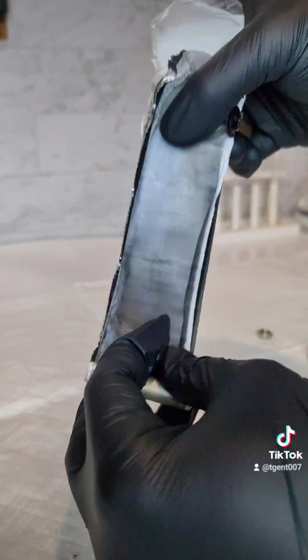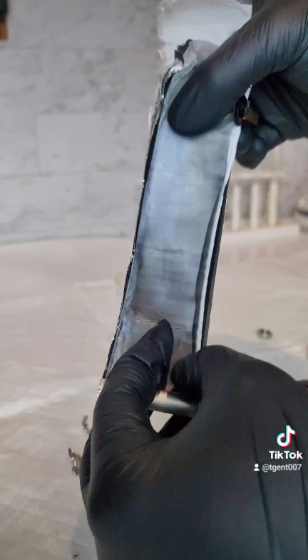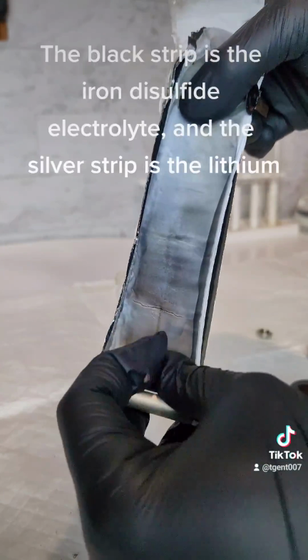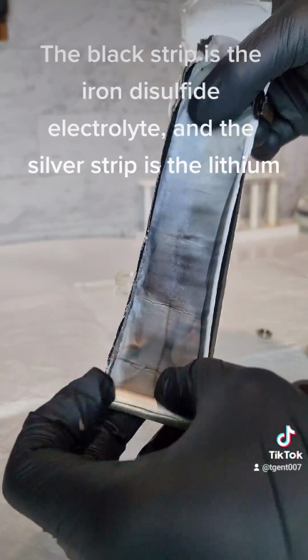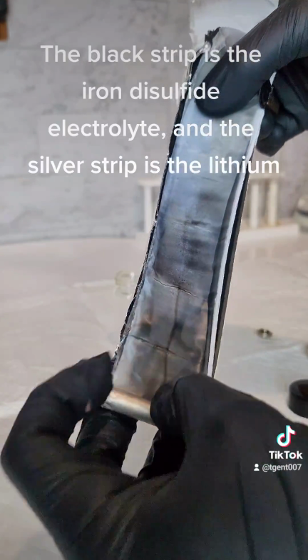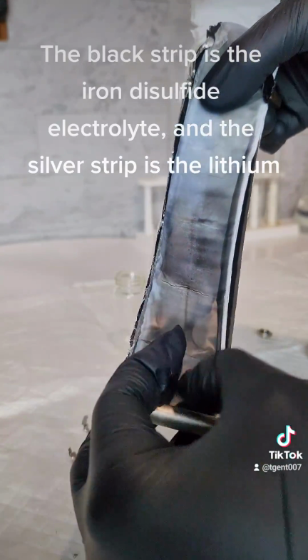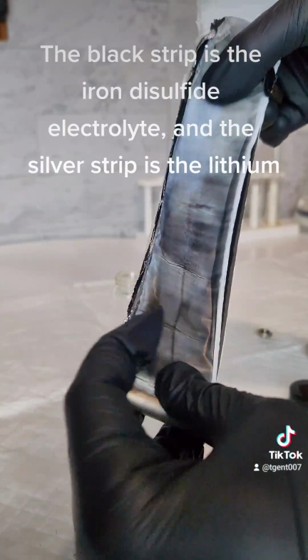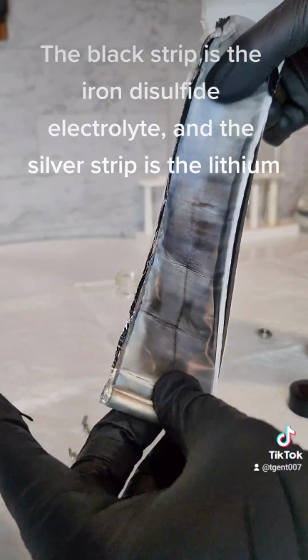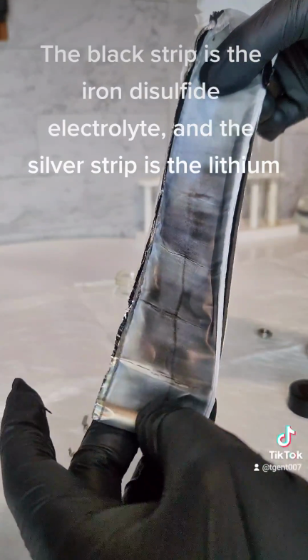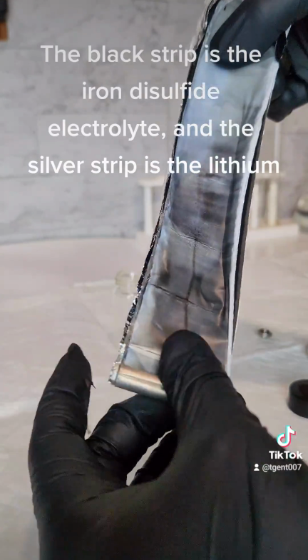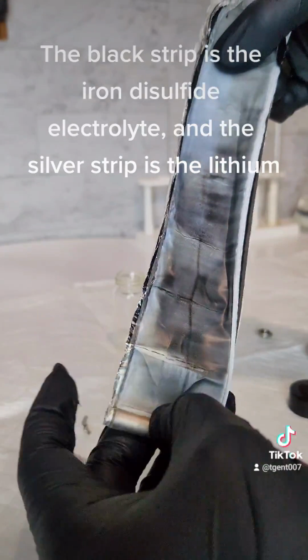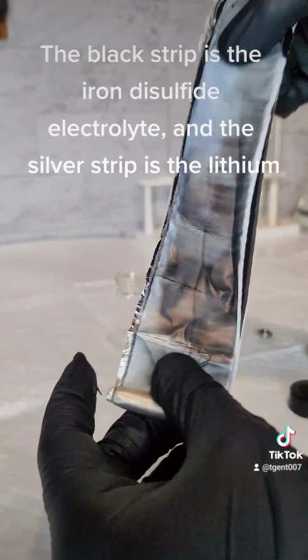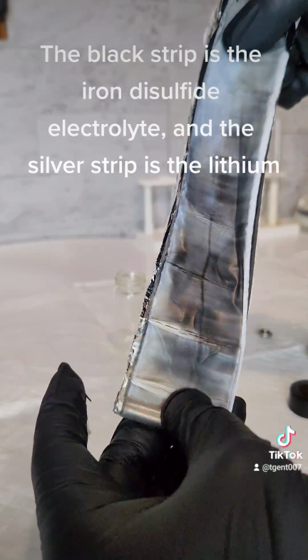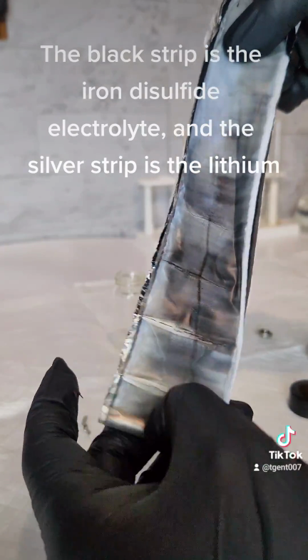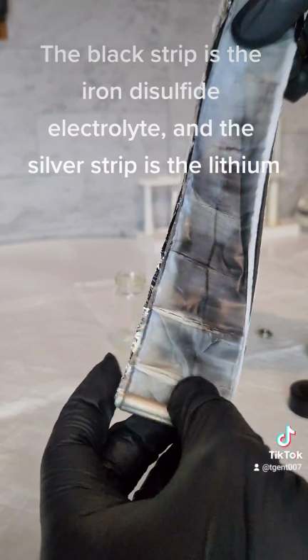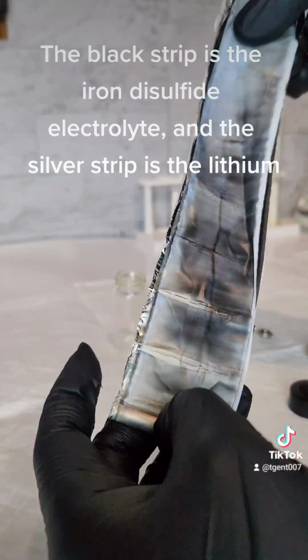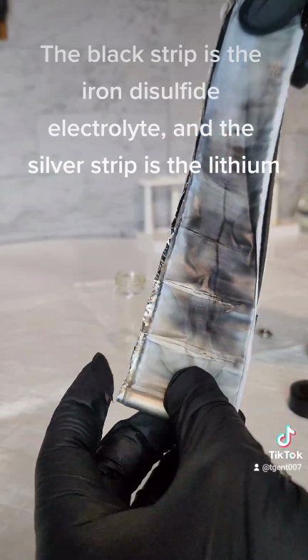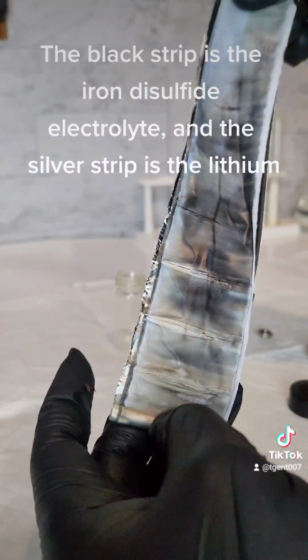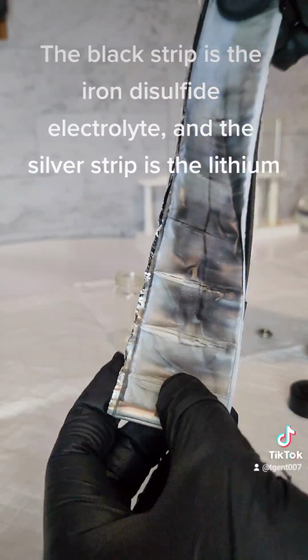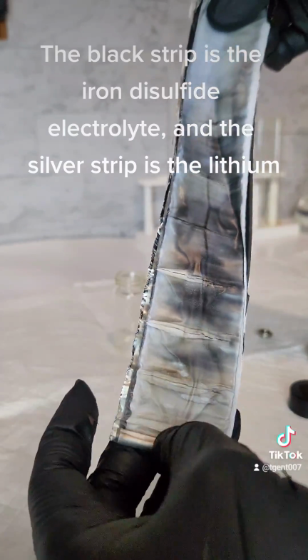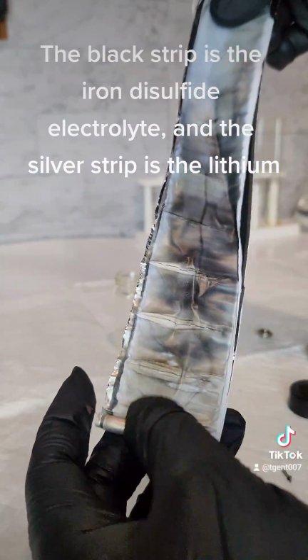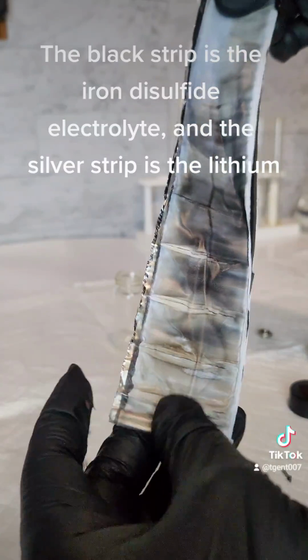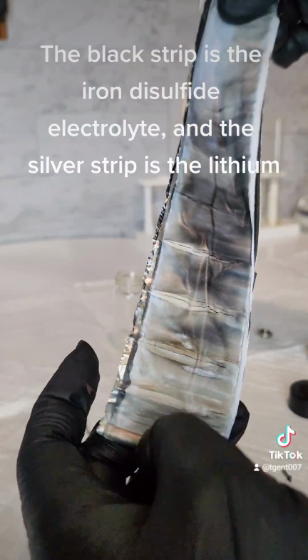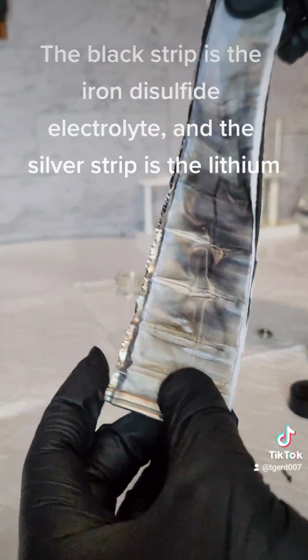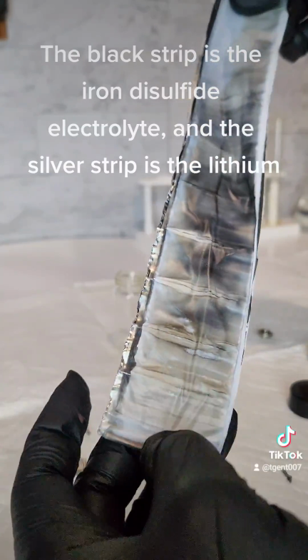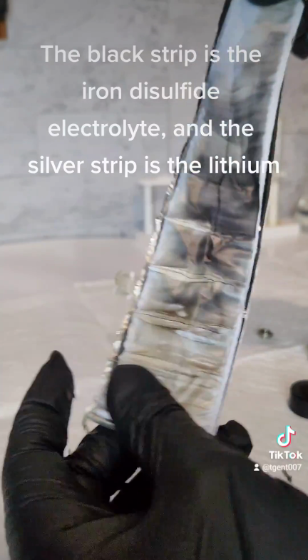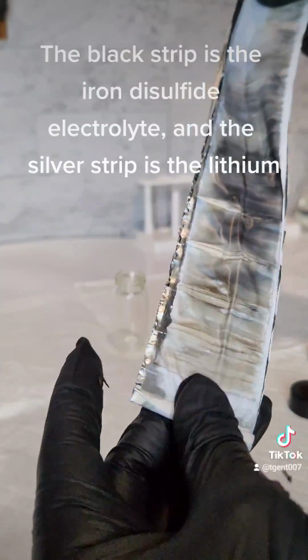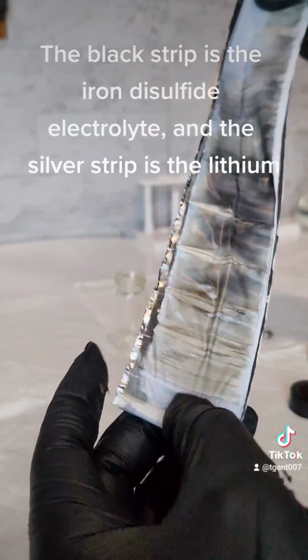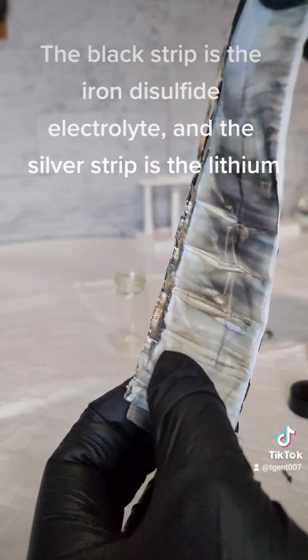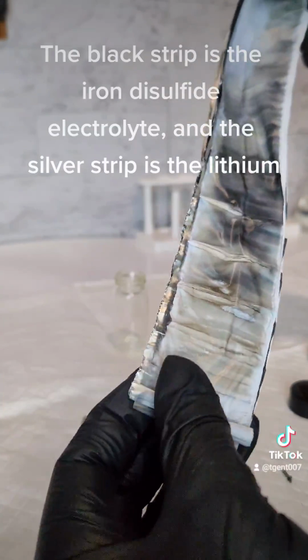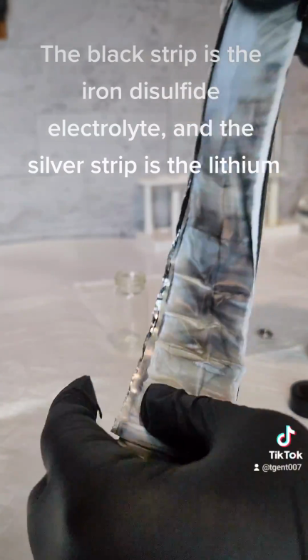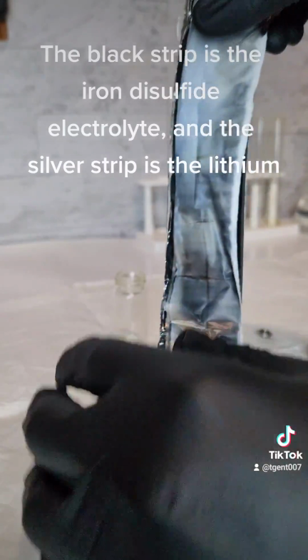The black strip is the iron disulfide electrolyte, and the silver strip is the lithium.